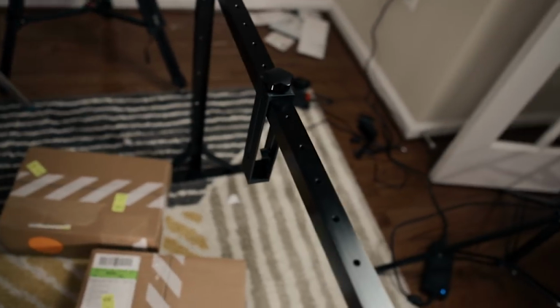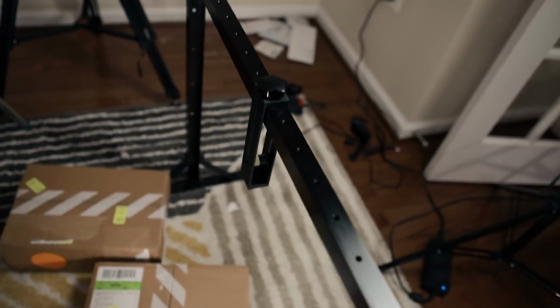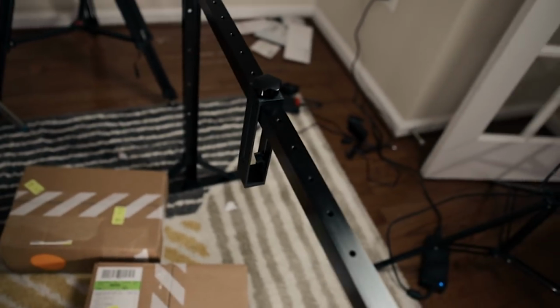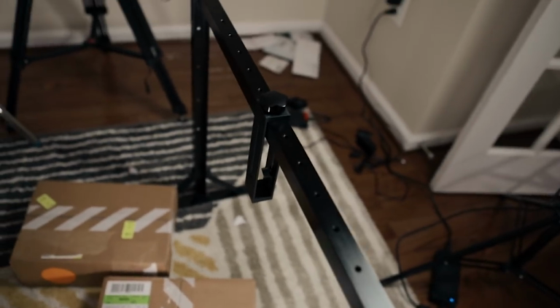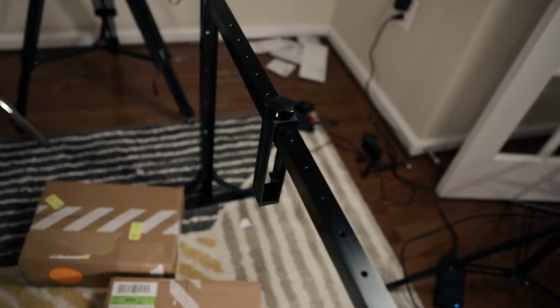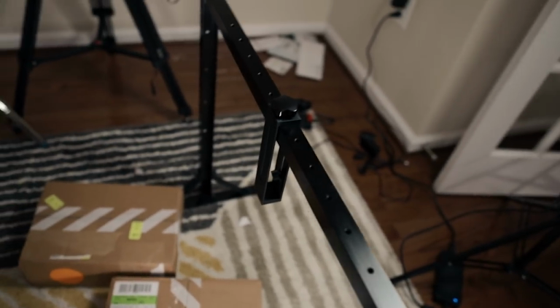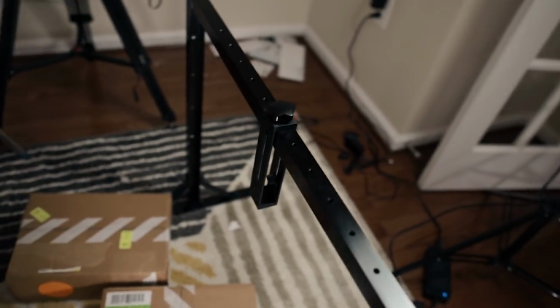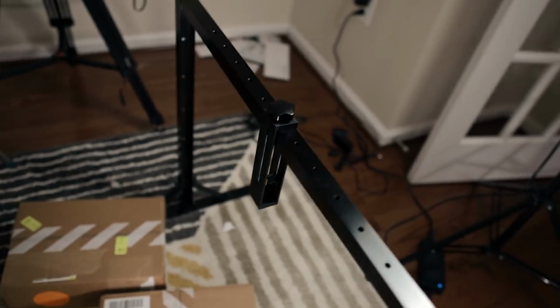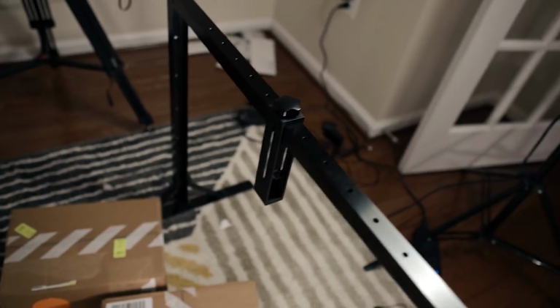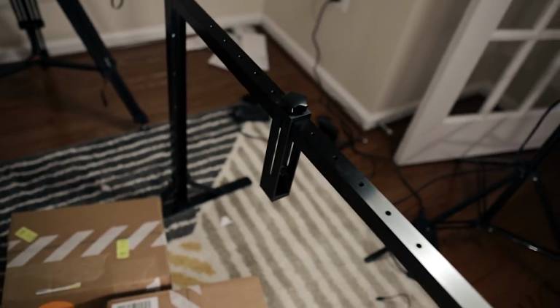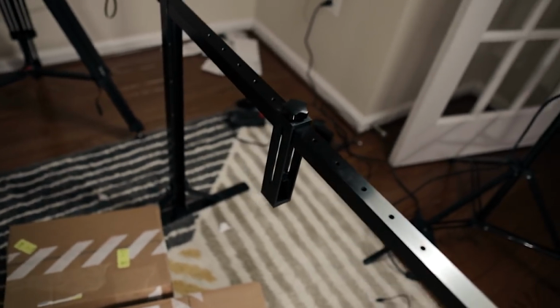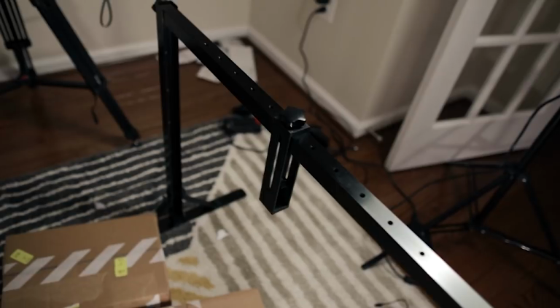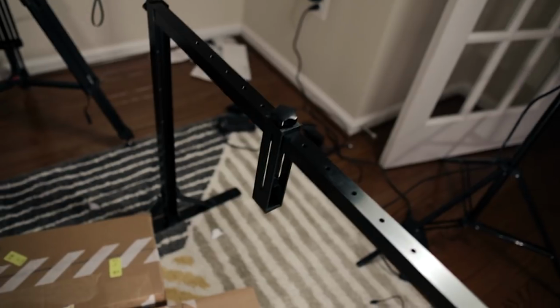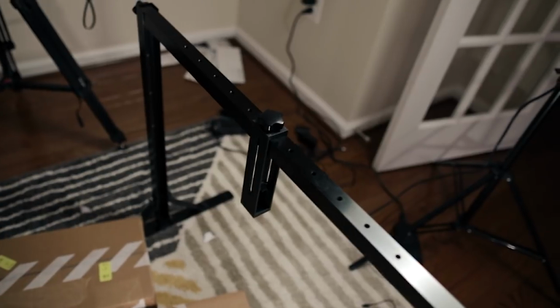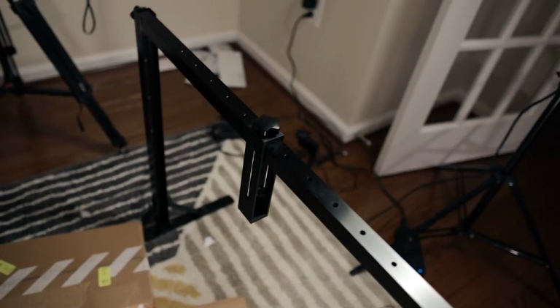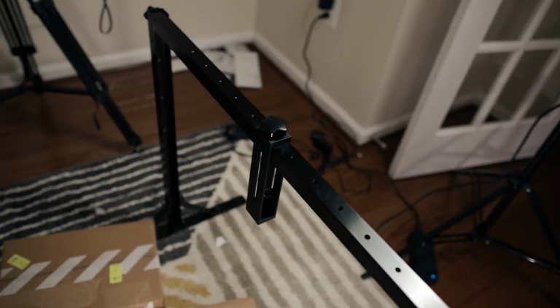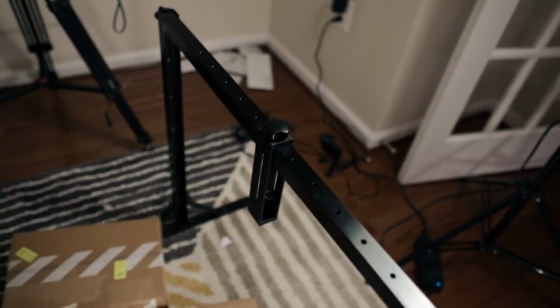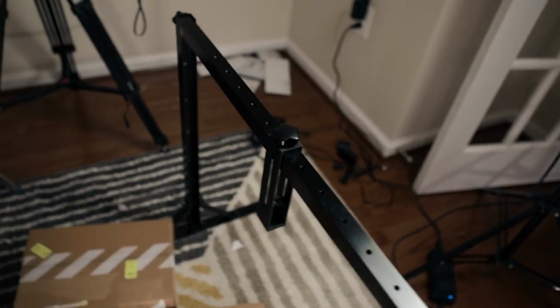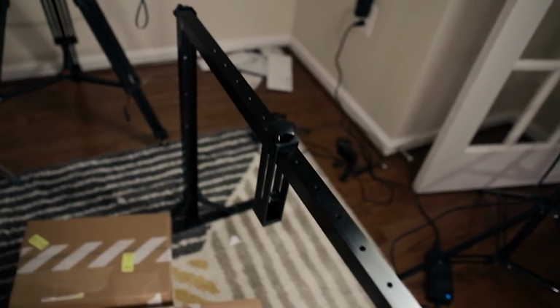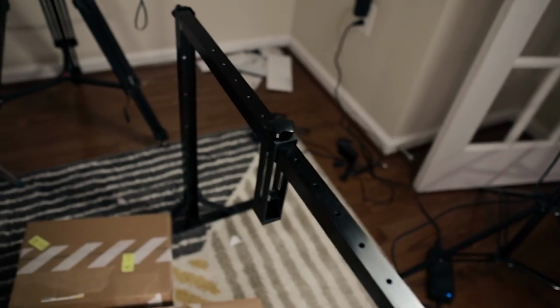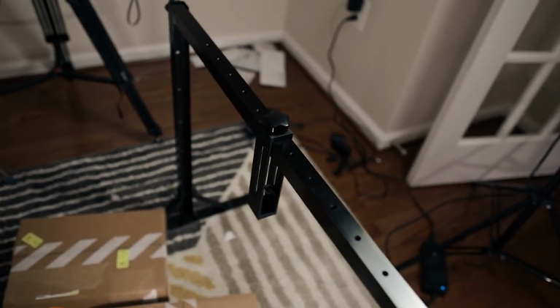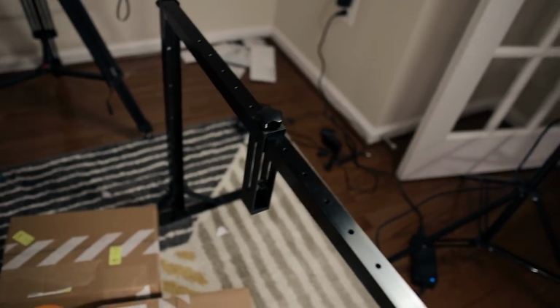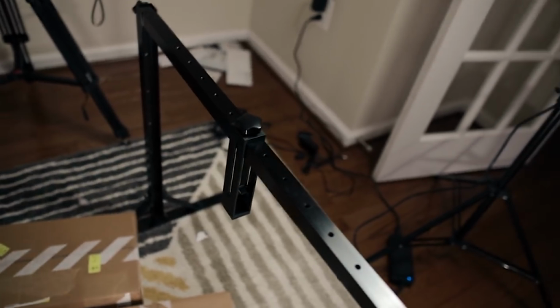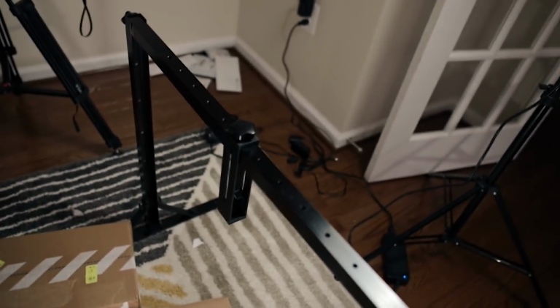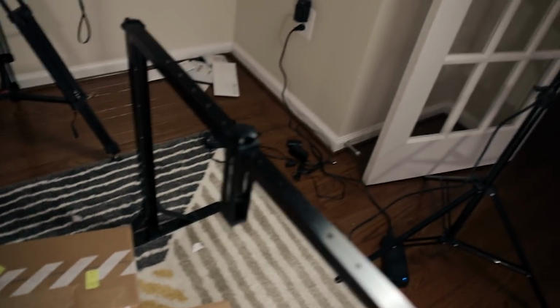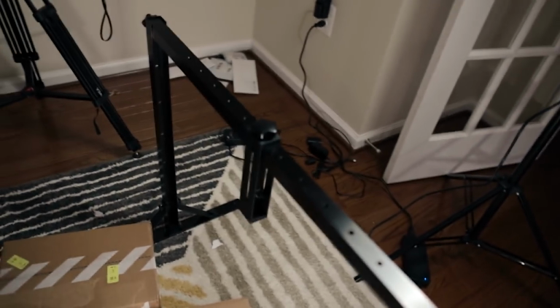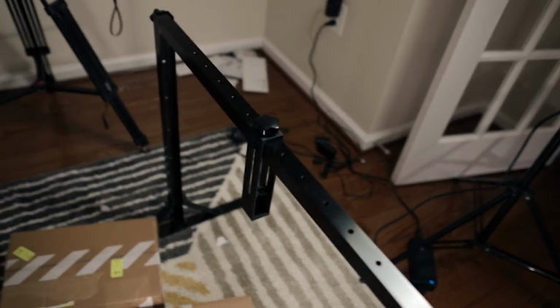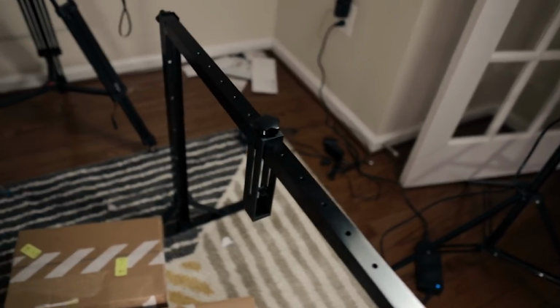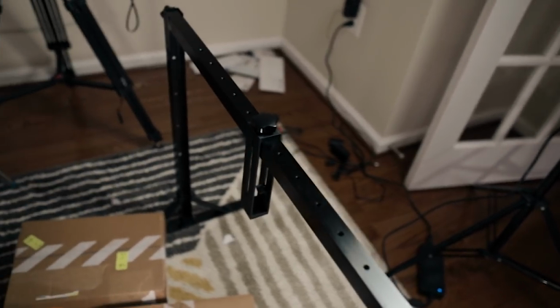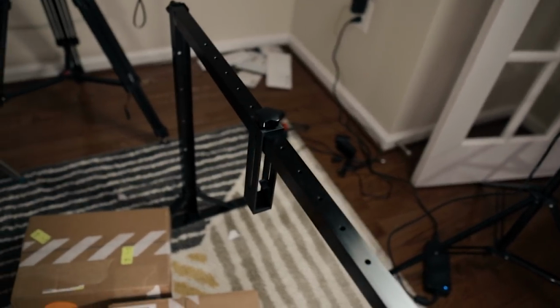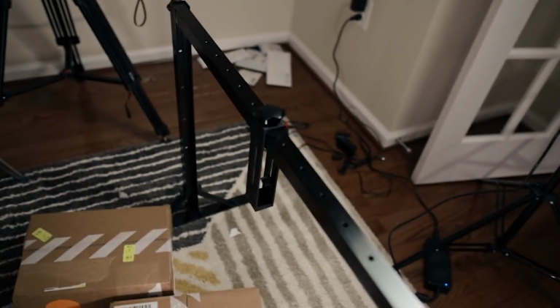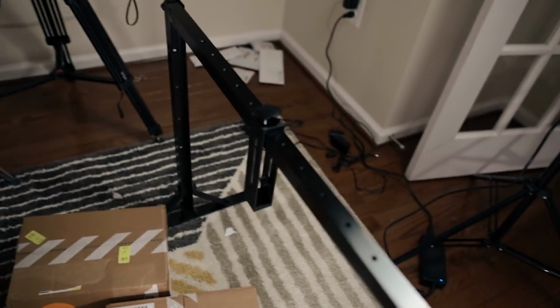I got some C stands in the house, maybe I can use those. Let me know. But let's just get into this unboxing.